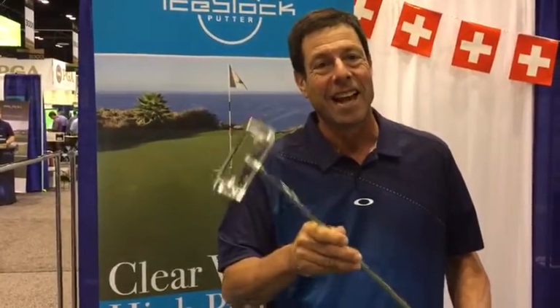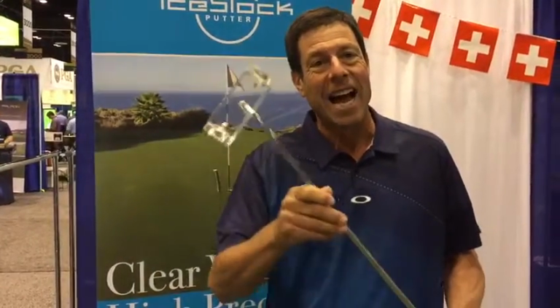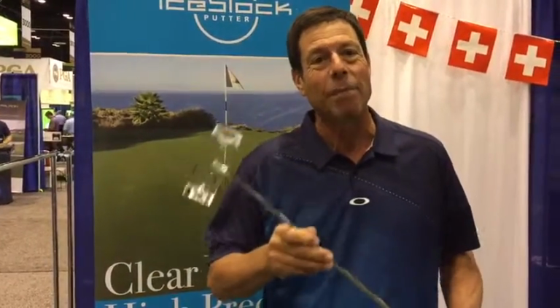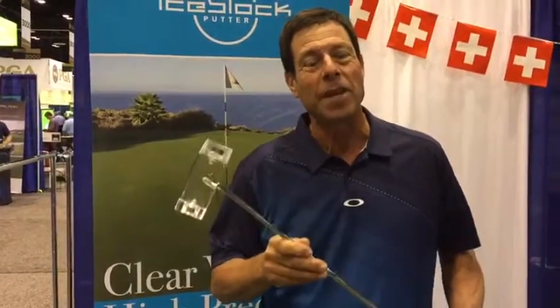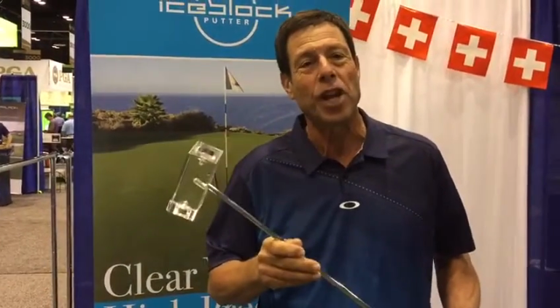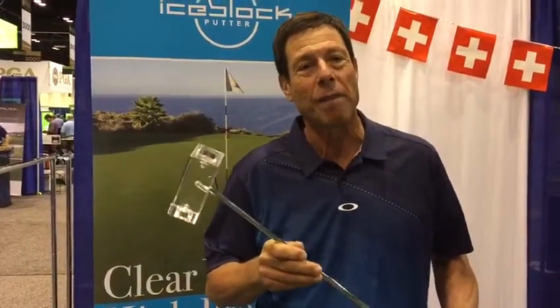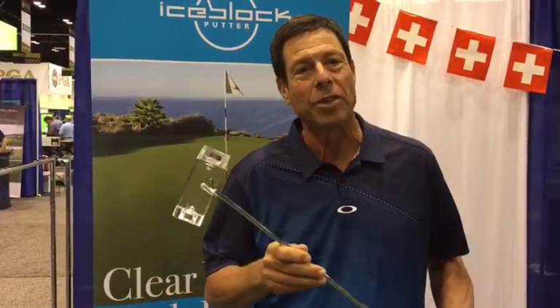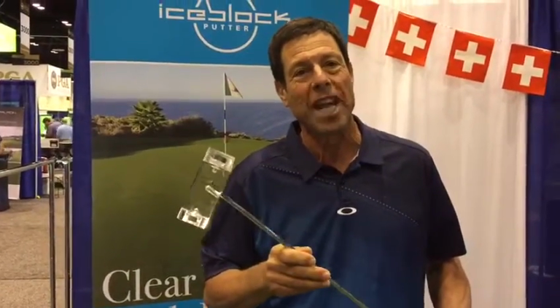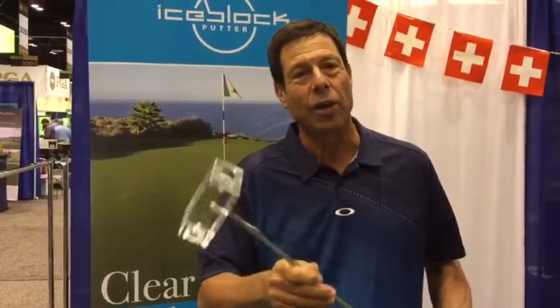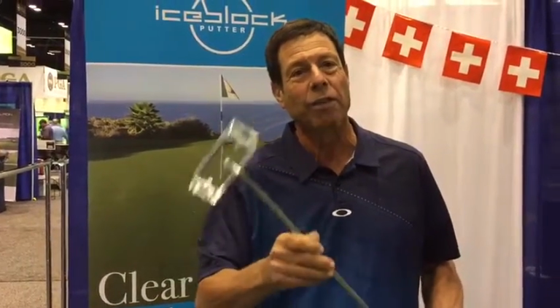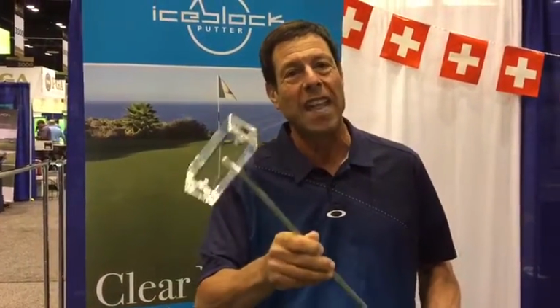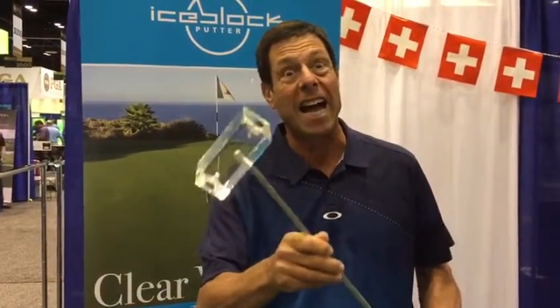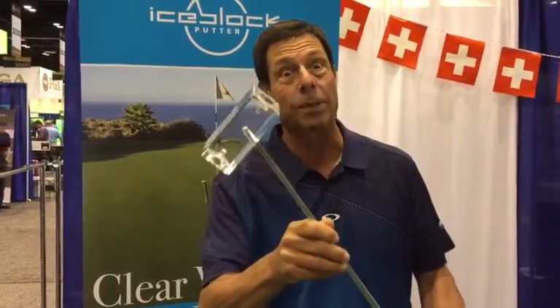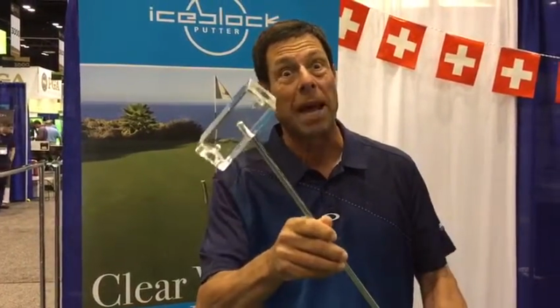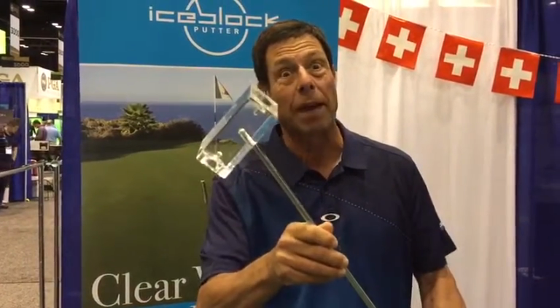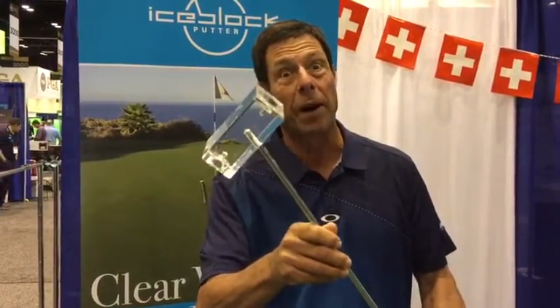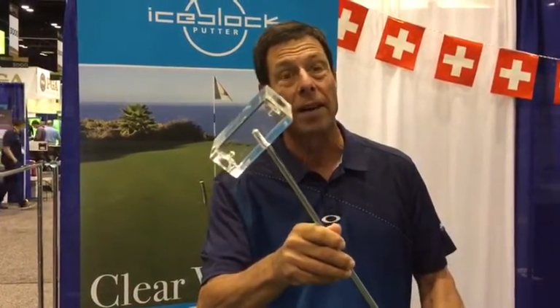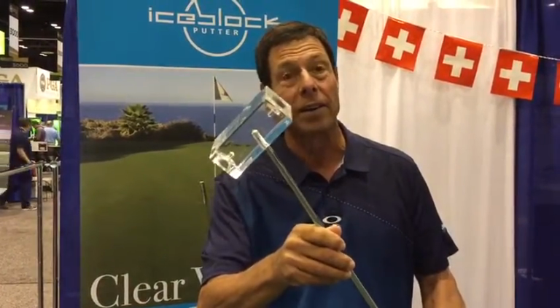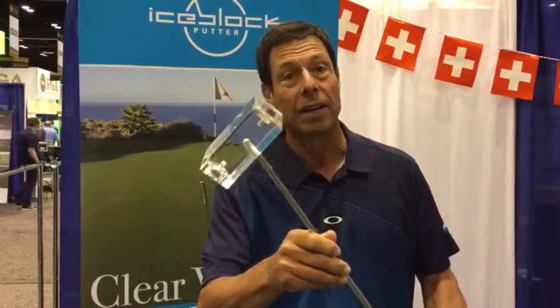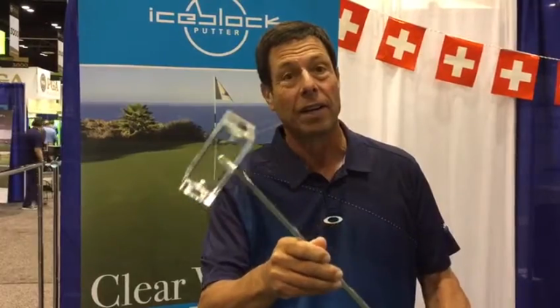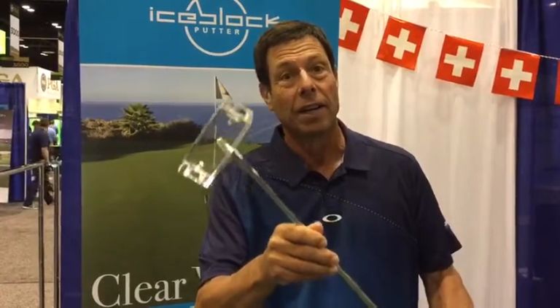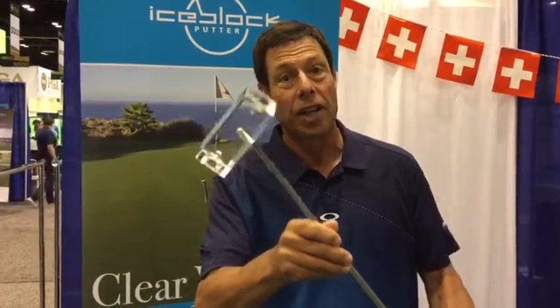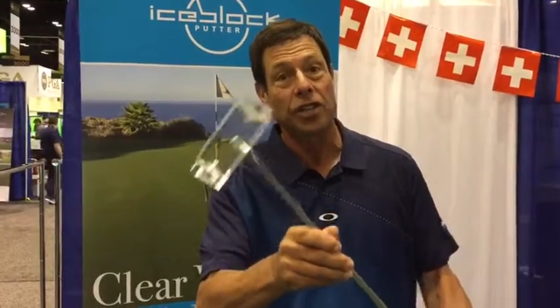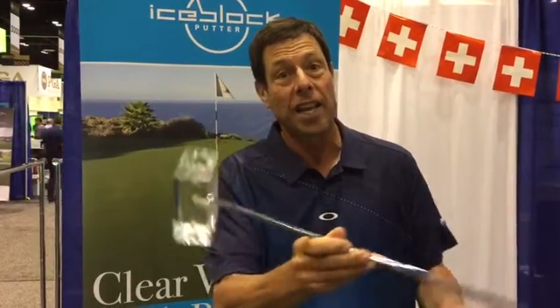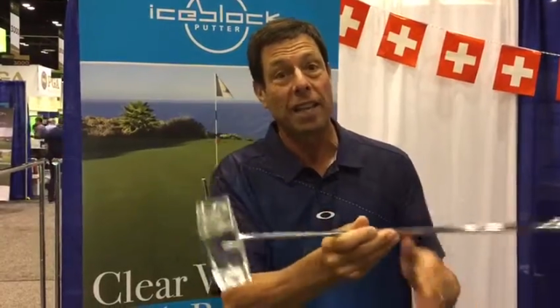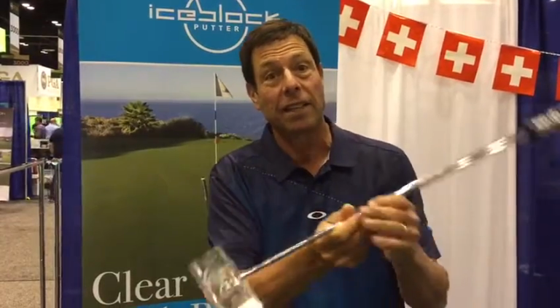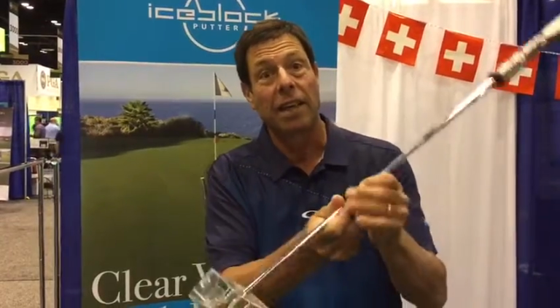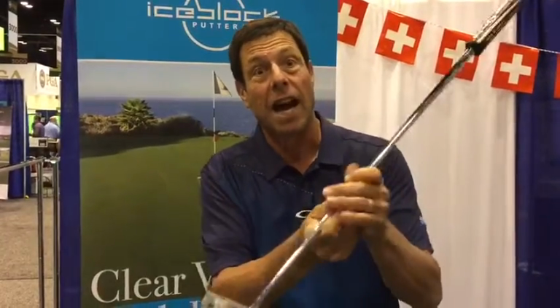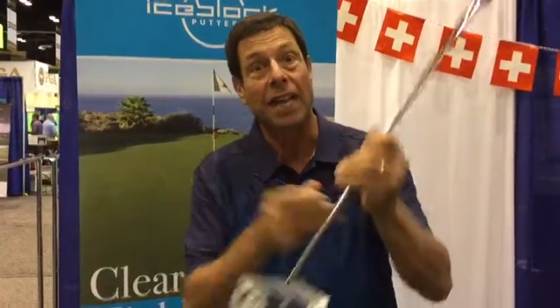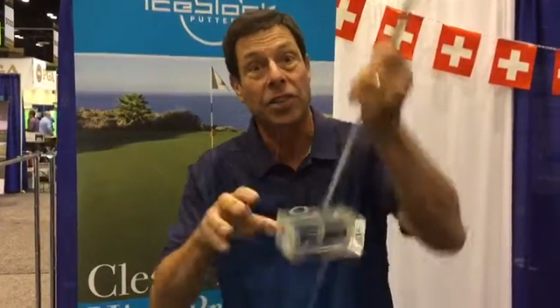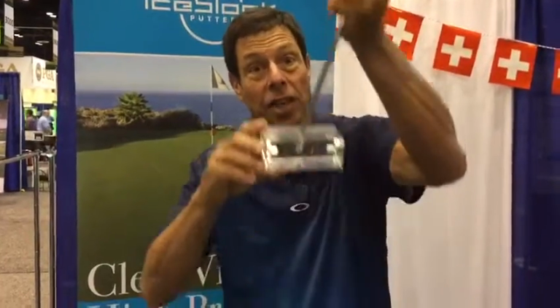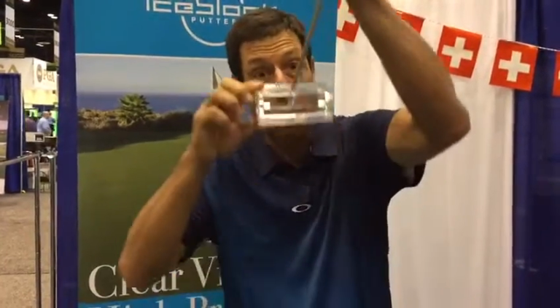Hi, I'm PGA member Jay Golden for the Ice Block Putter. Can you see it? I can see you.